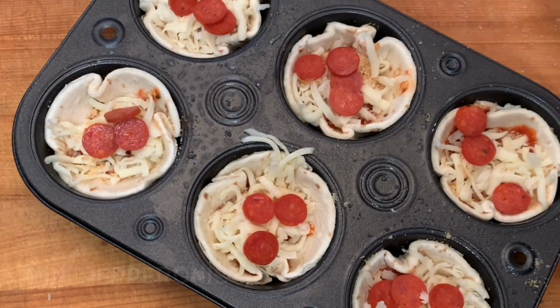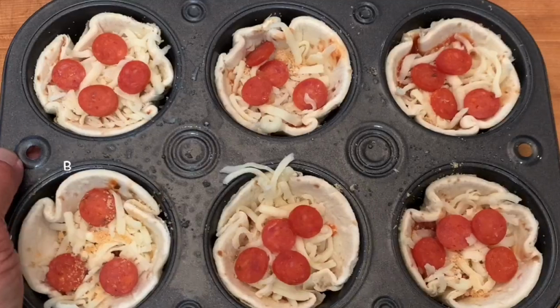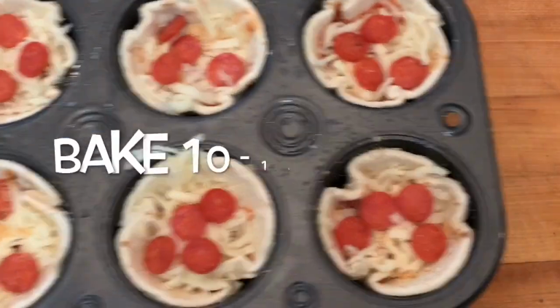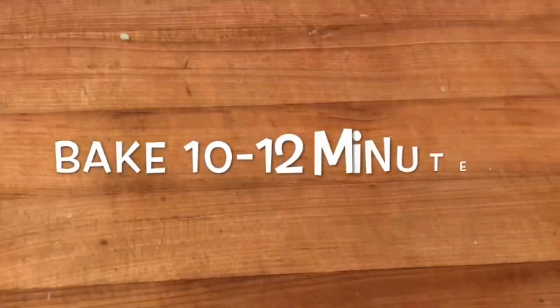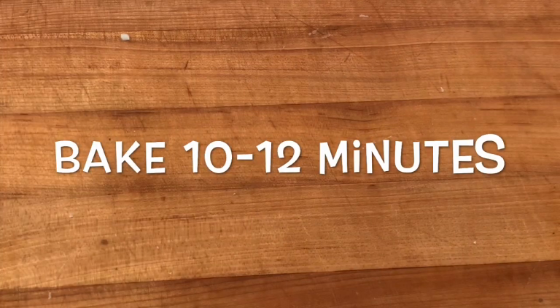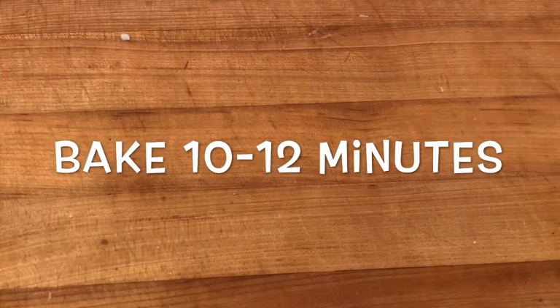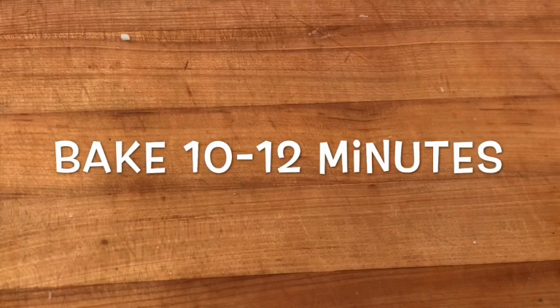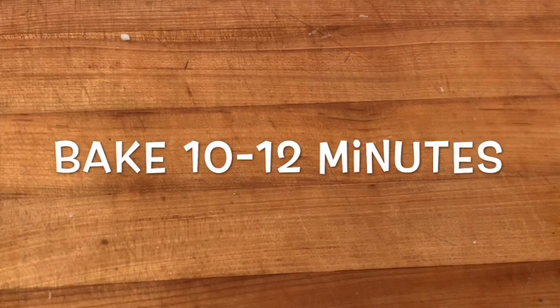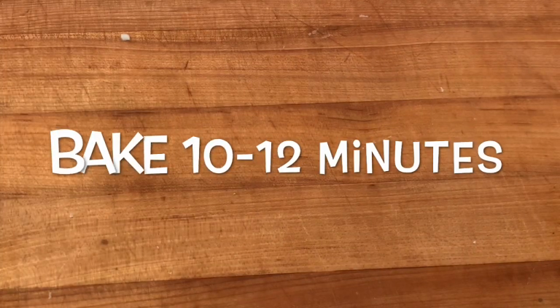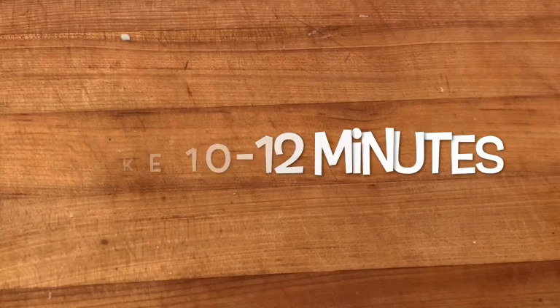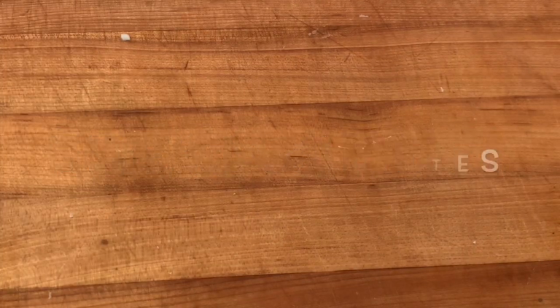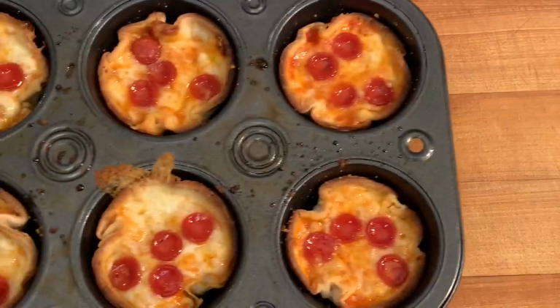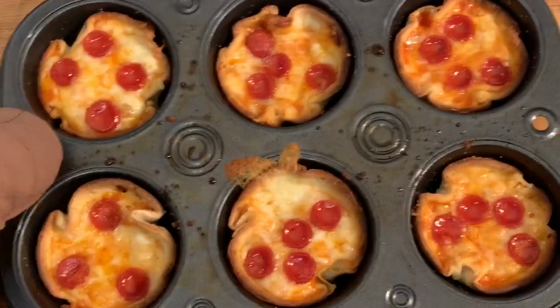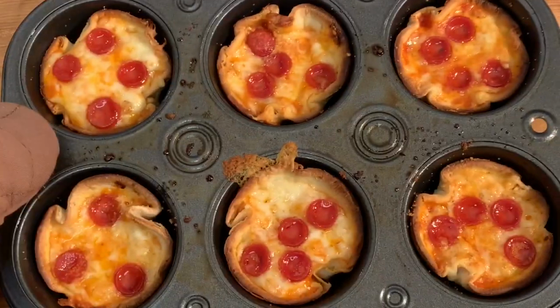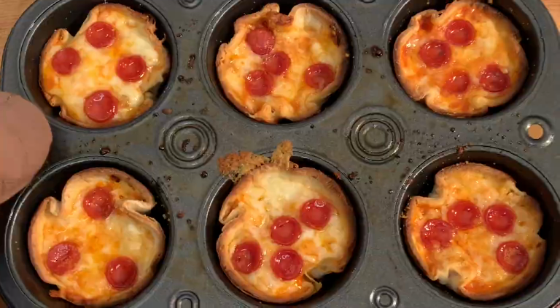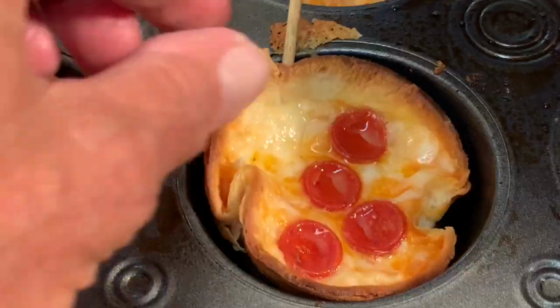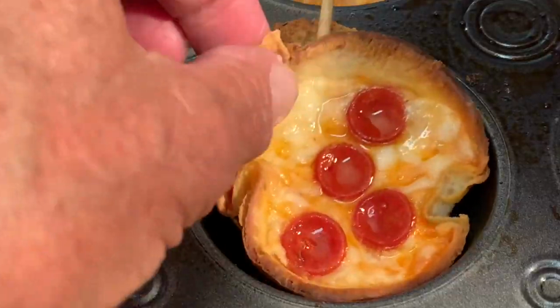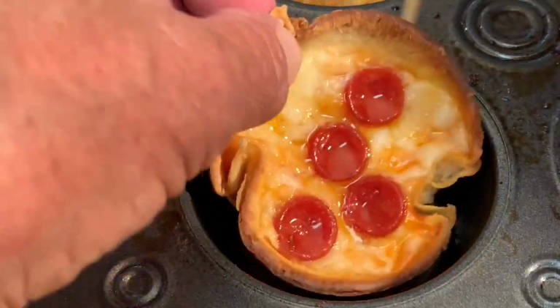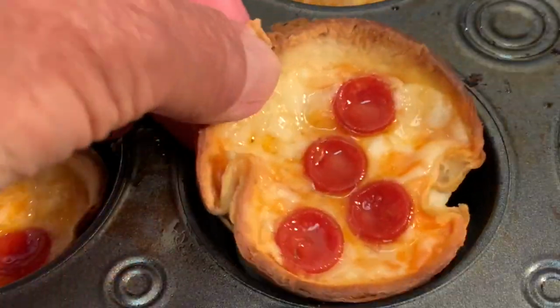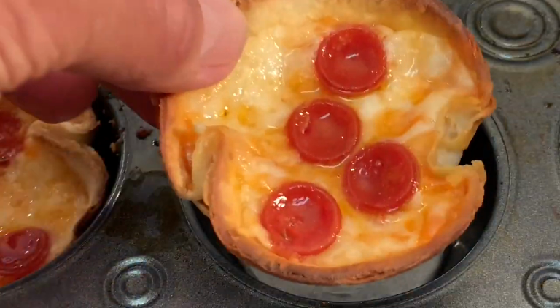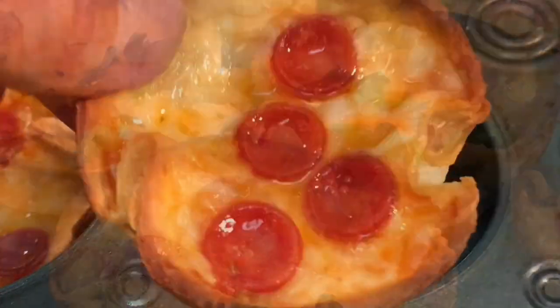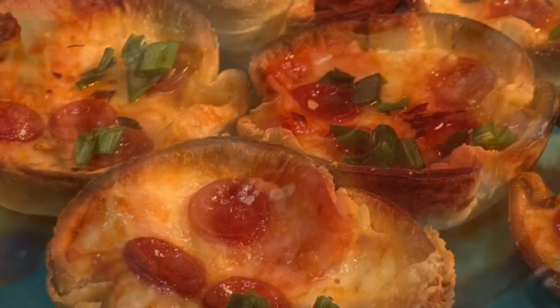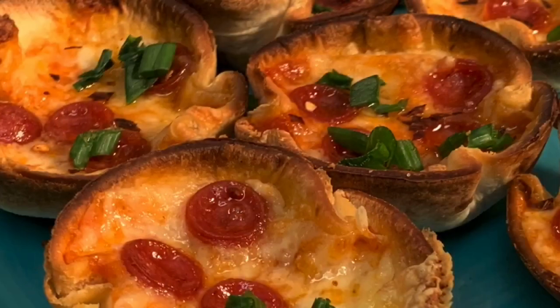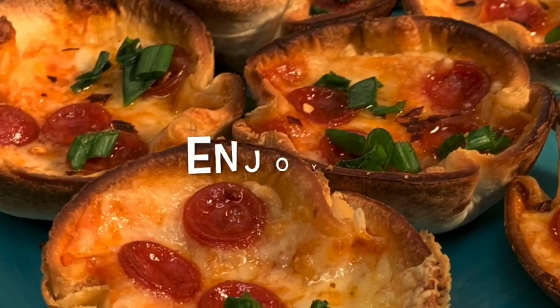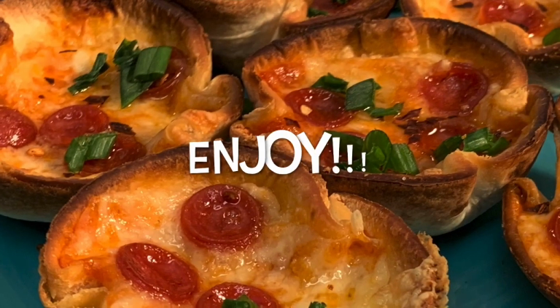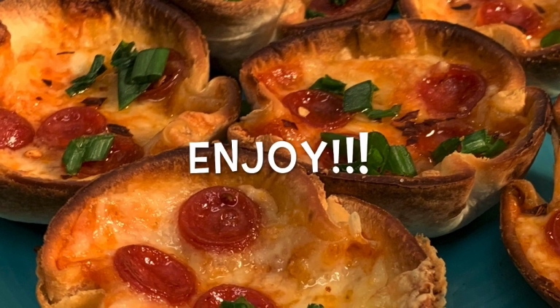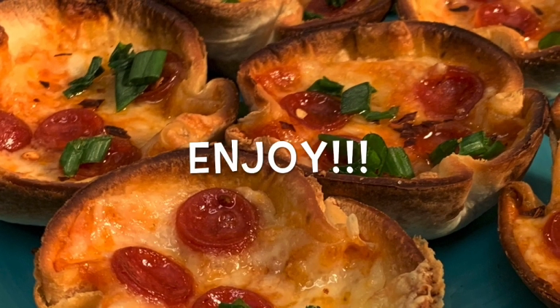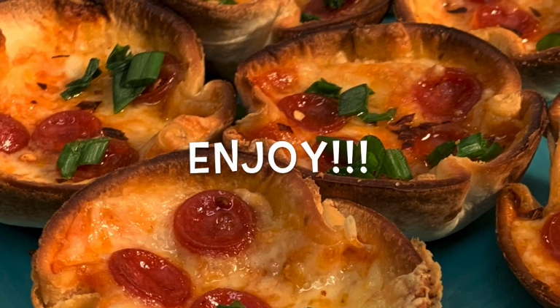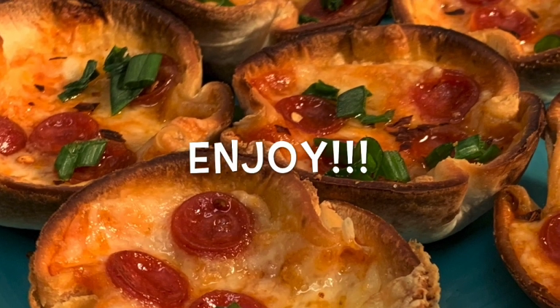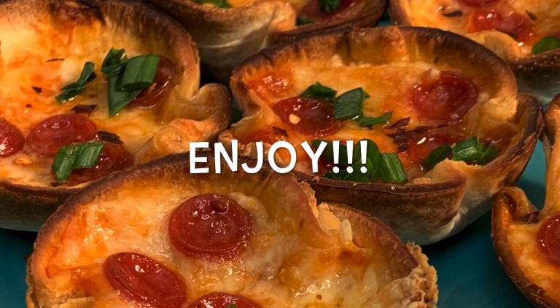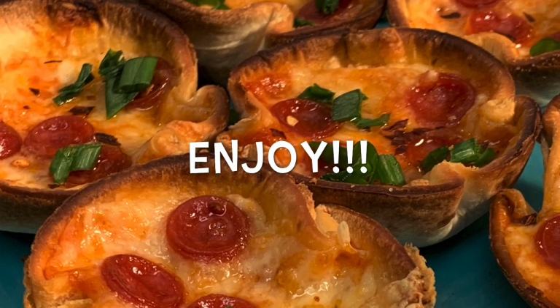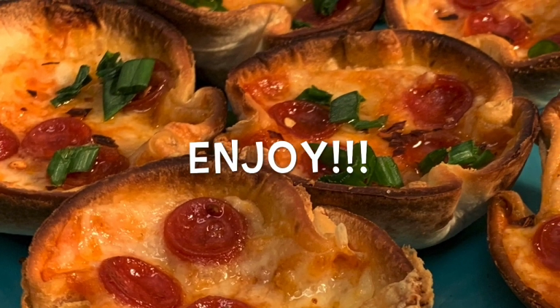Then just bake in the oven. When it comes out, pick them out of there and enjoy a great pizza meal.